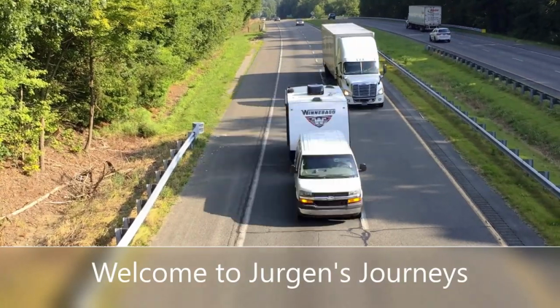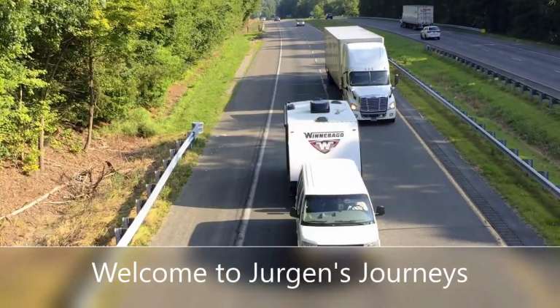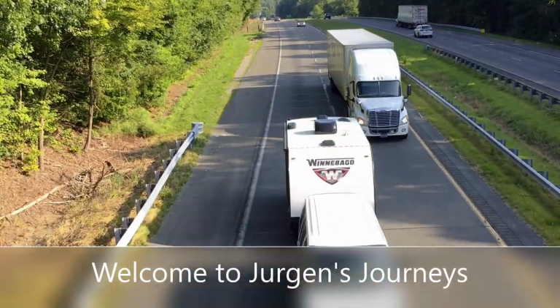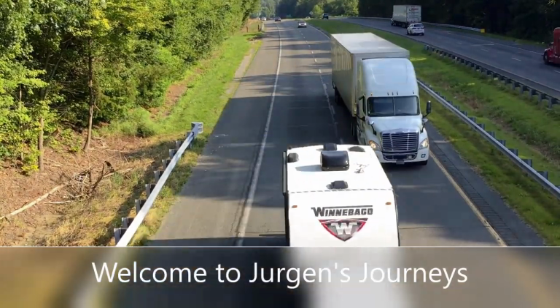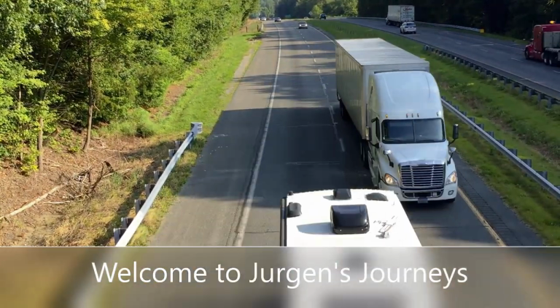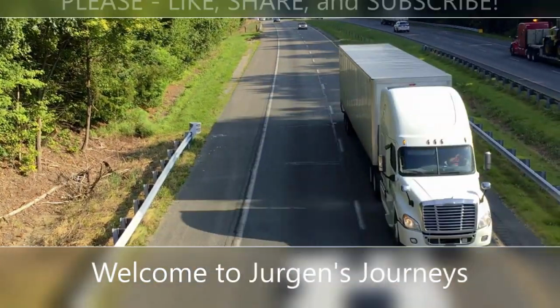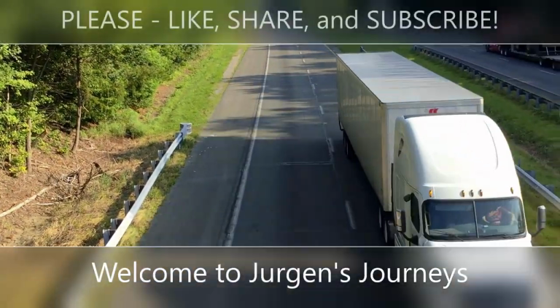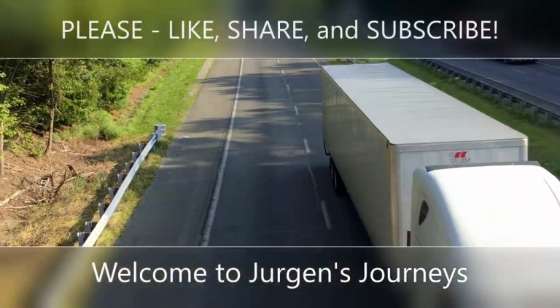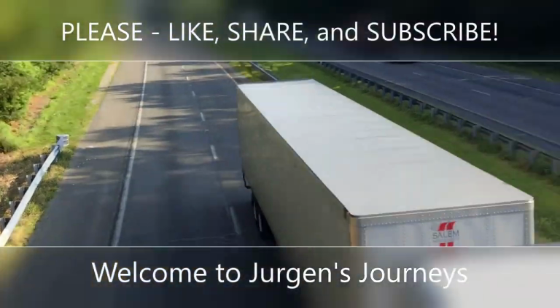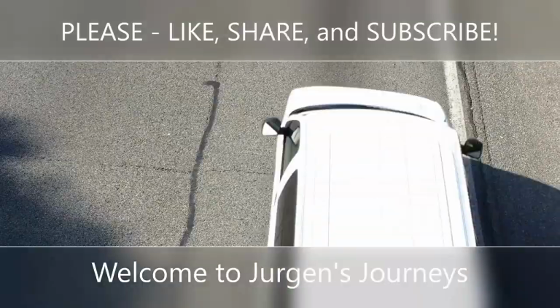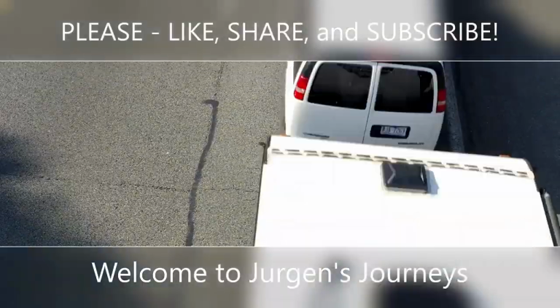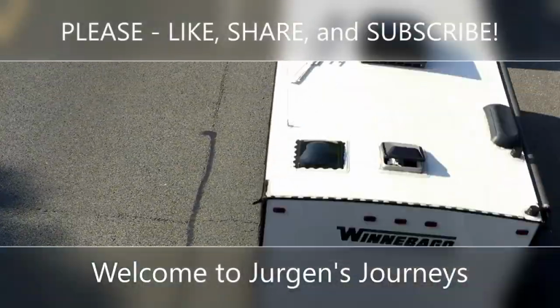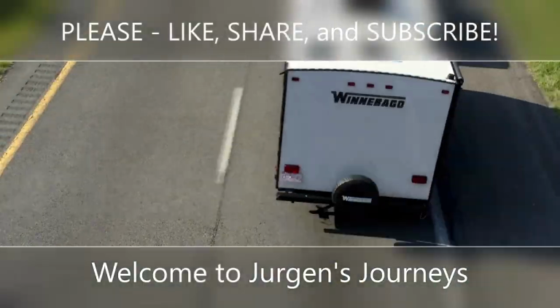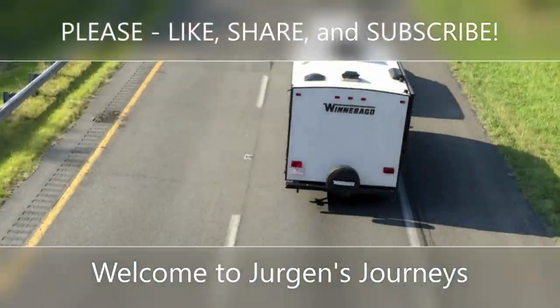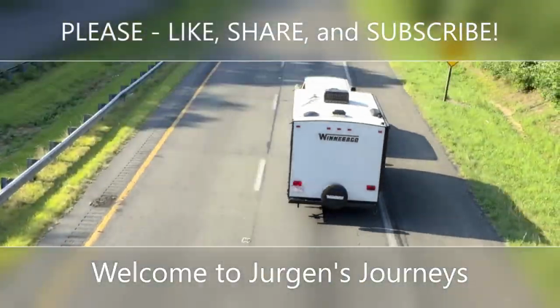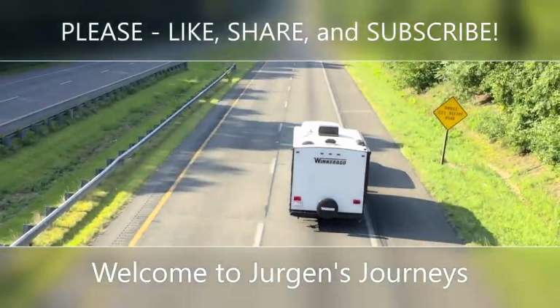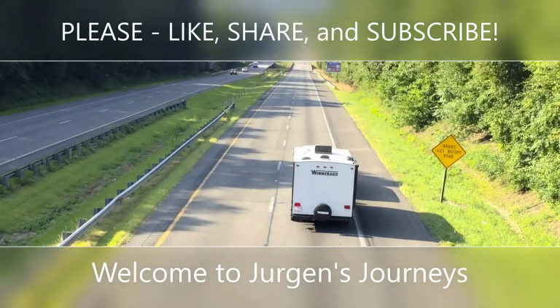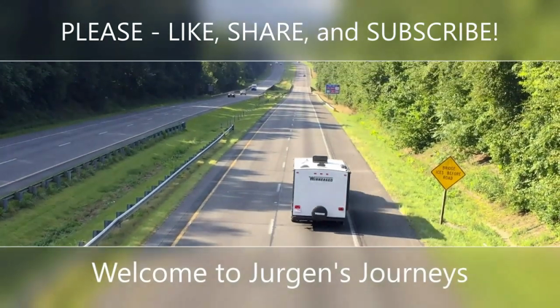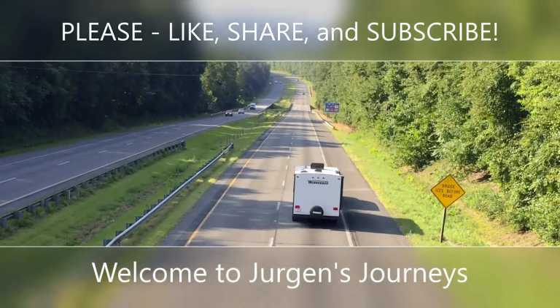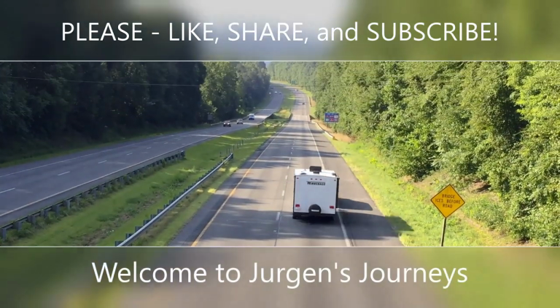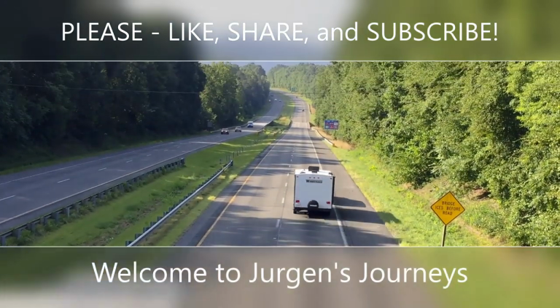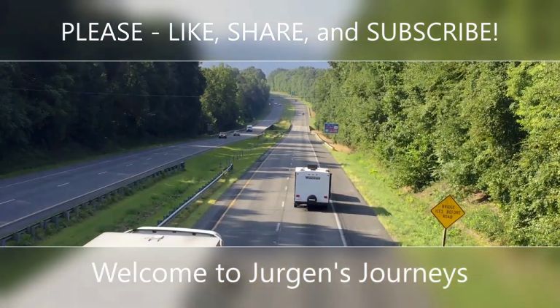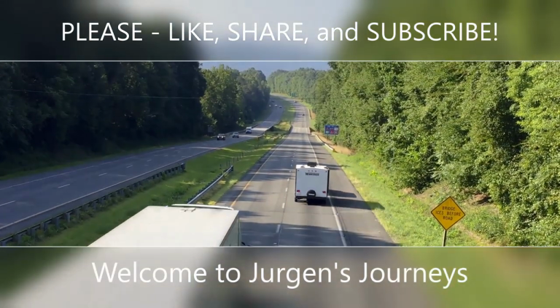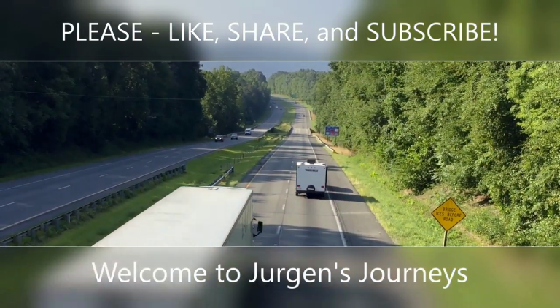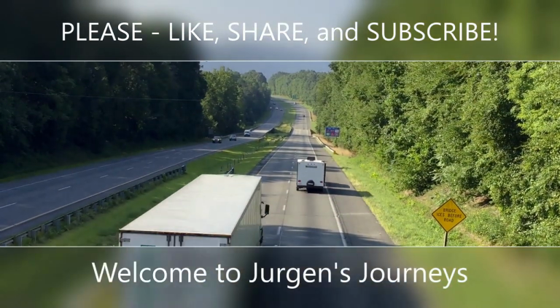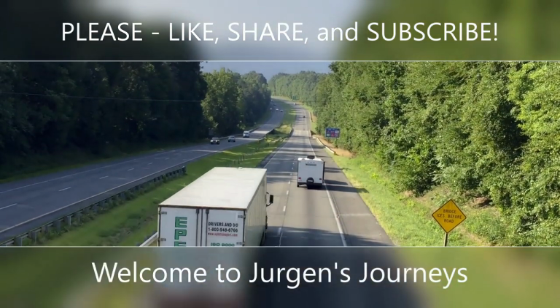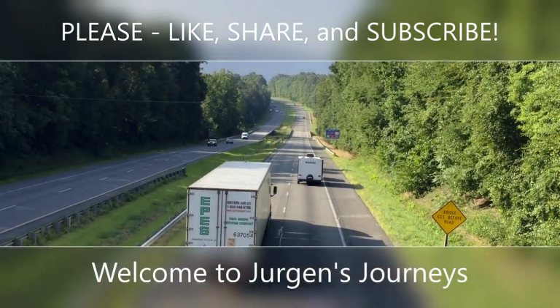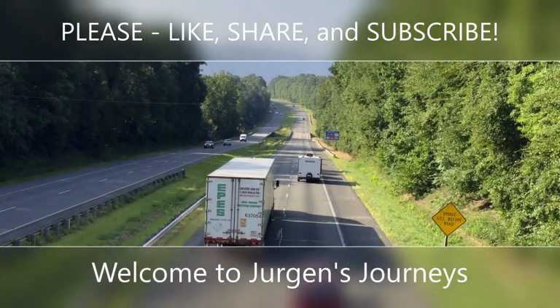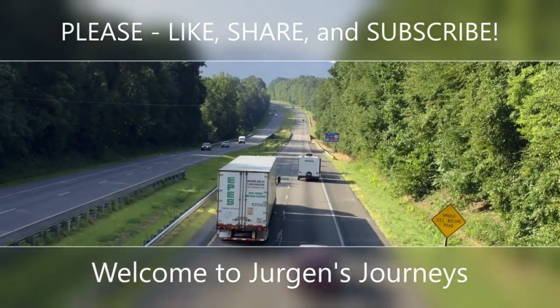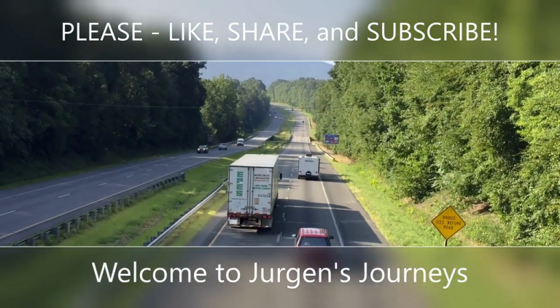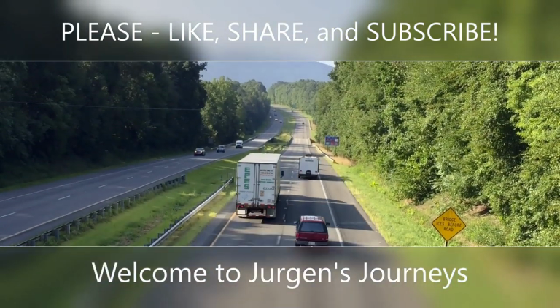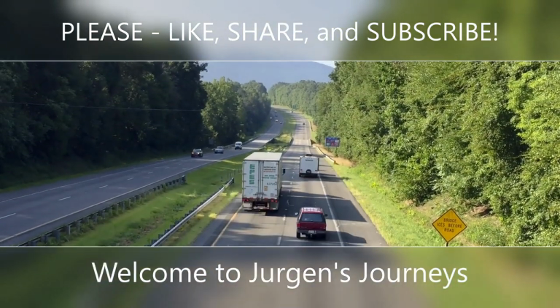Welcome to Juergen's Journeys. Please like, share, and subscribe.